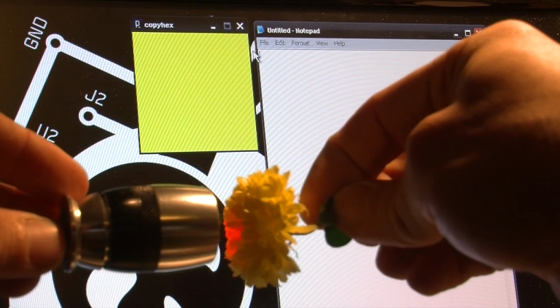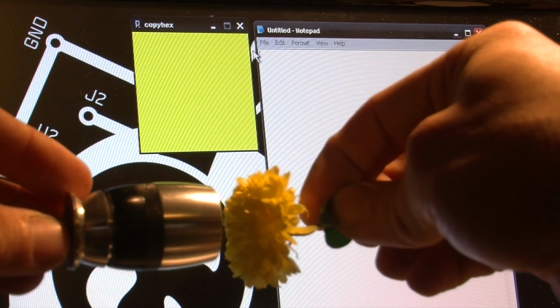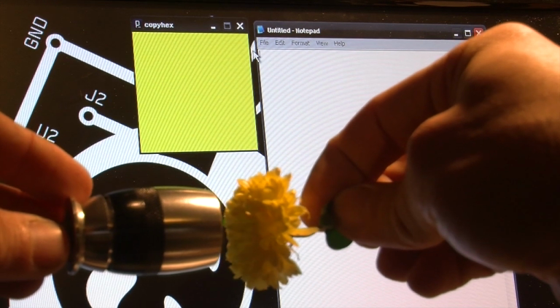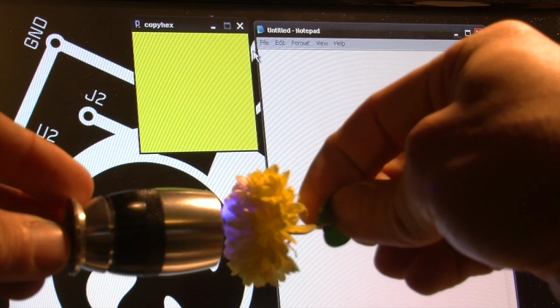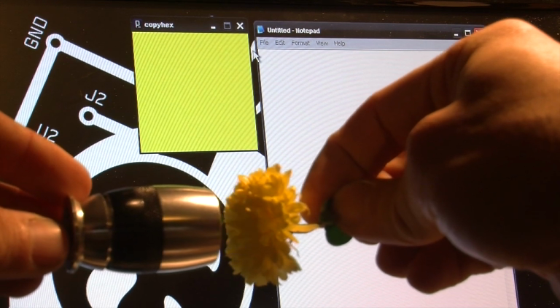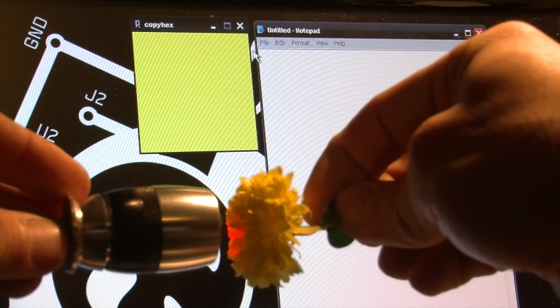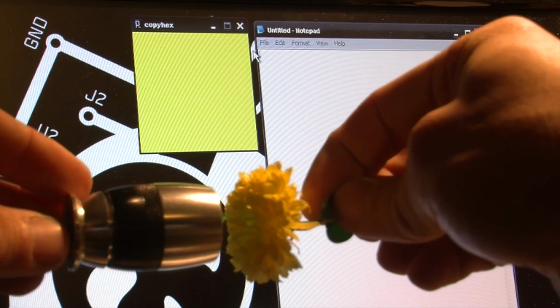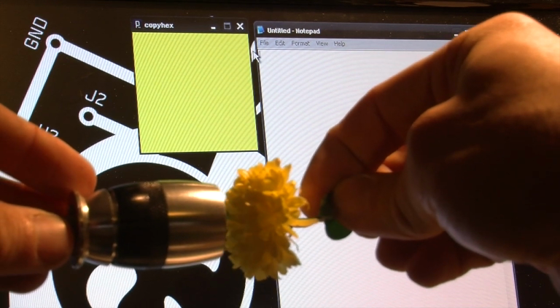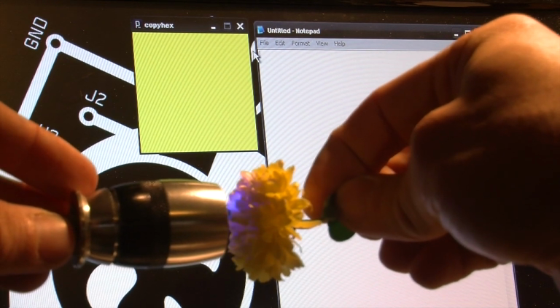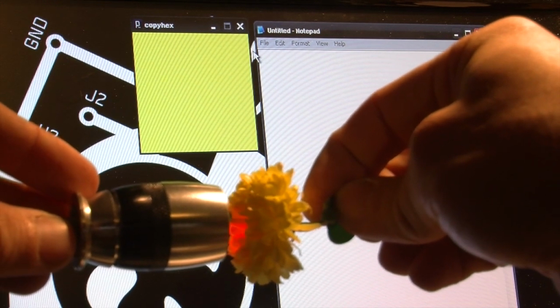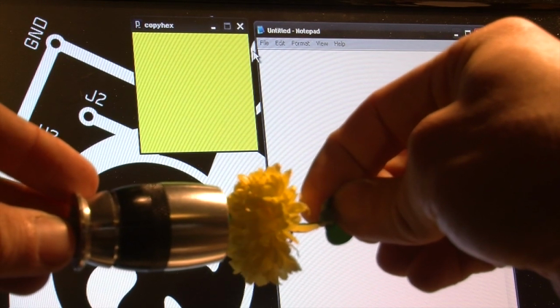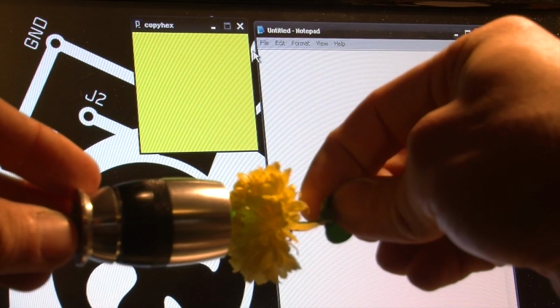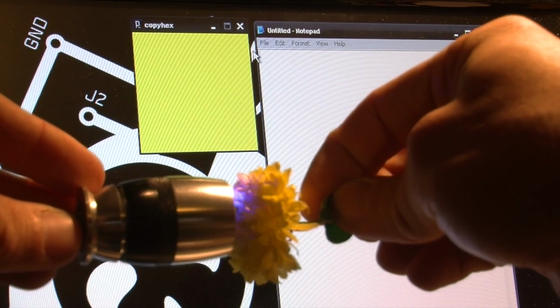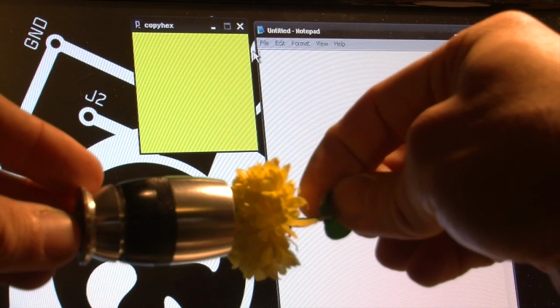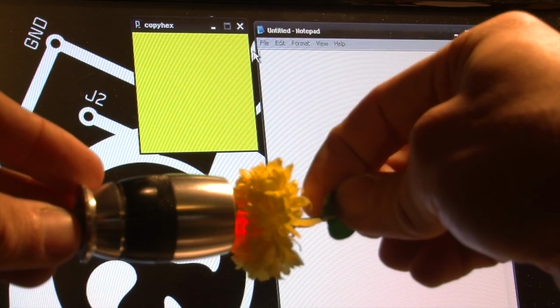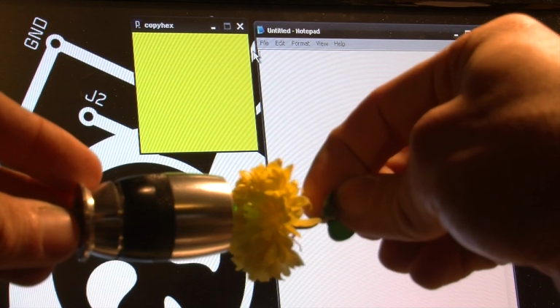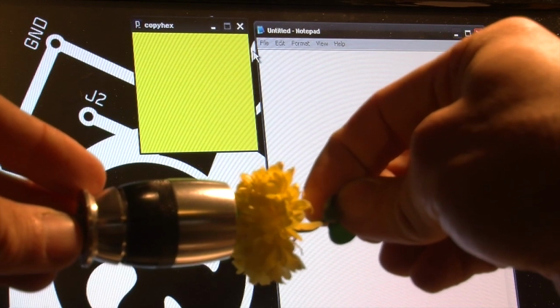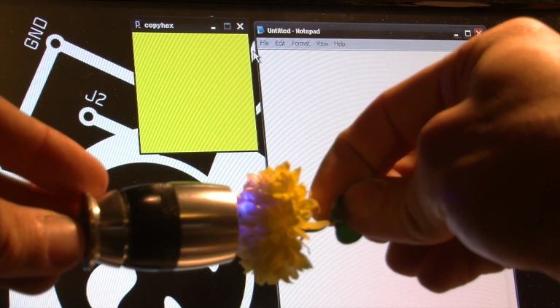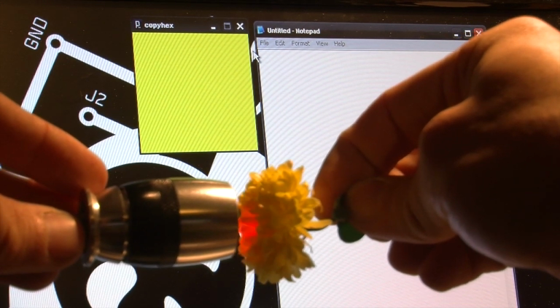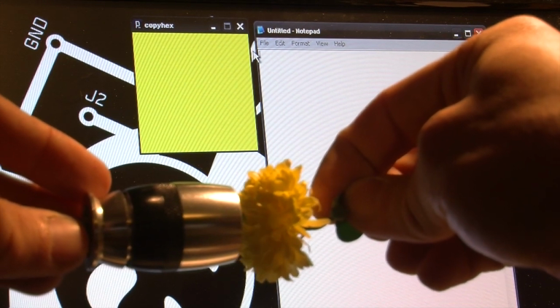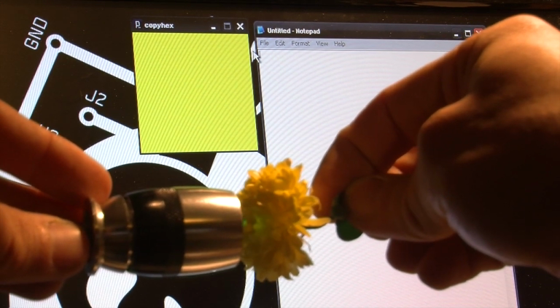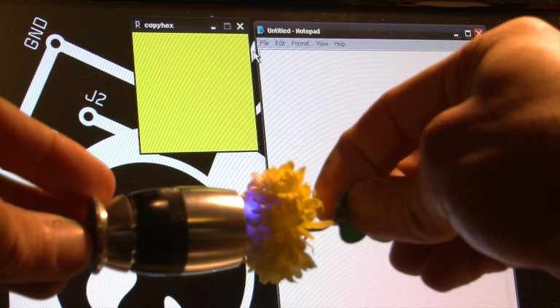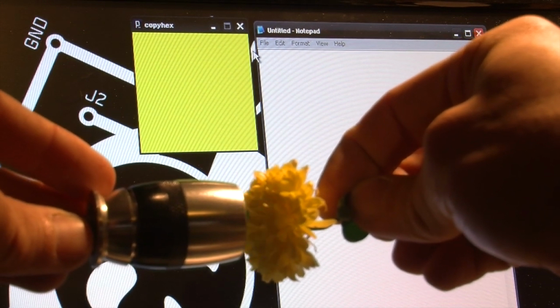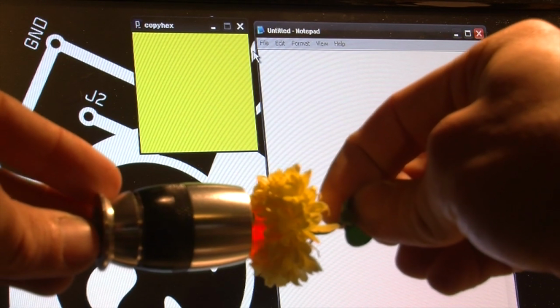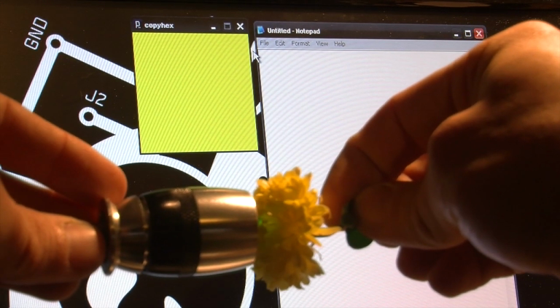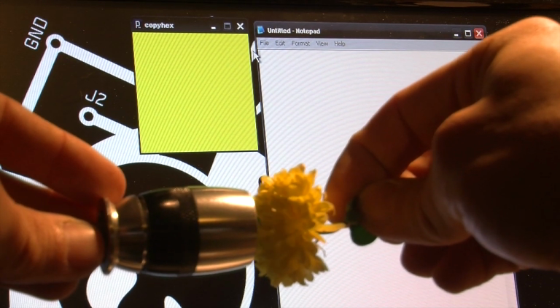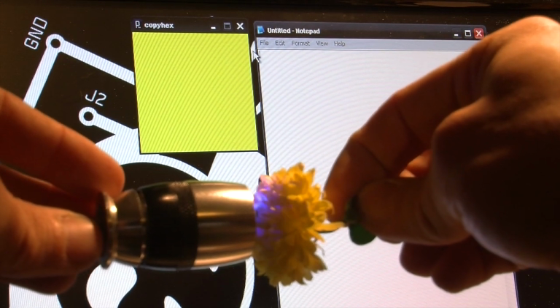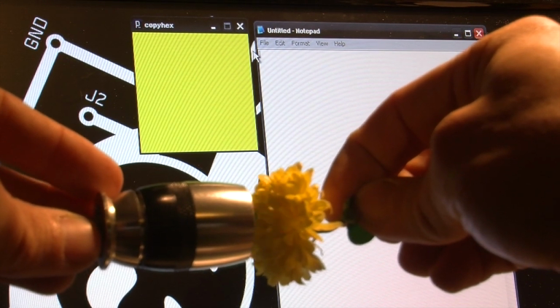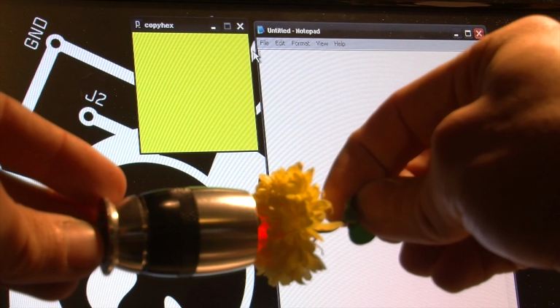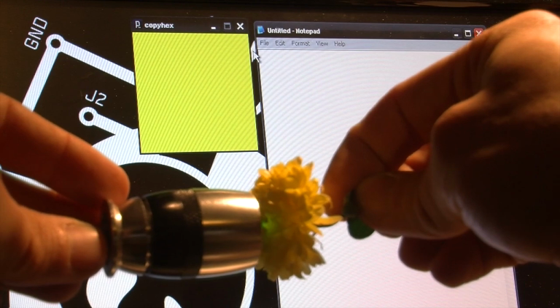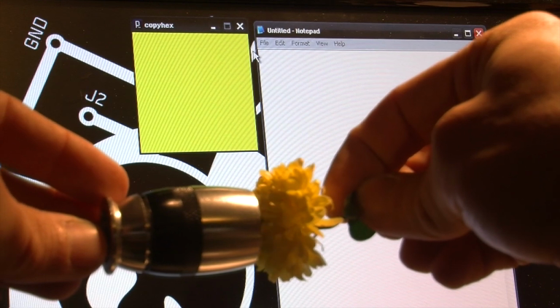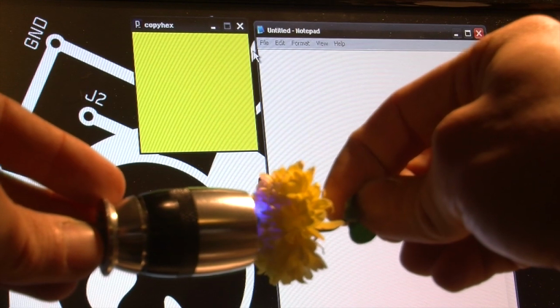And that's it. It's a fun little exercise. Be sure to check out Hackaday.com for more.